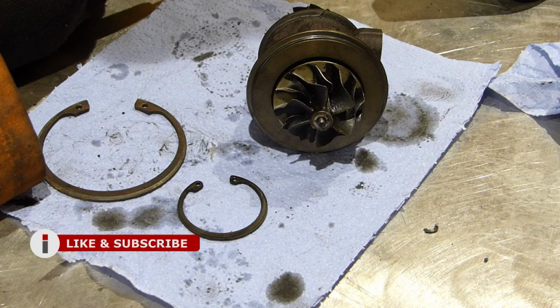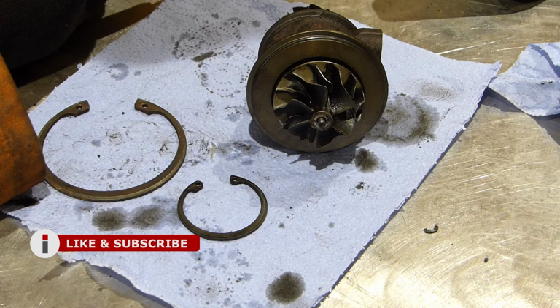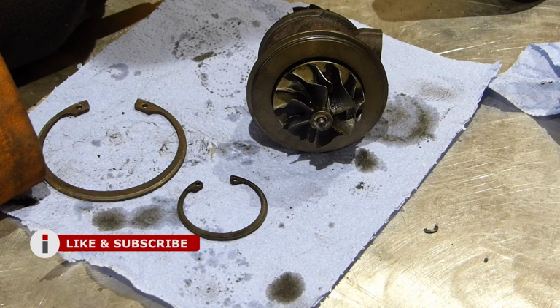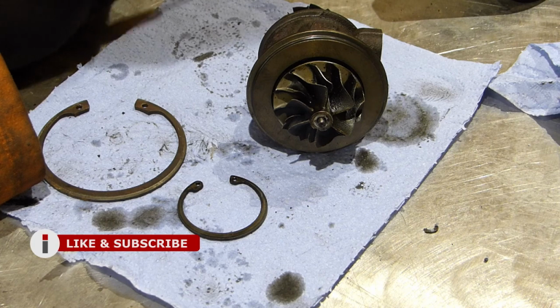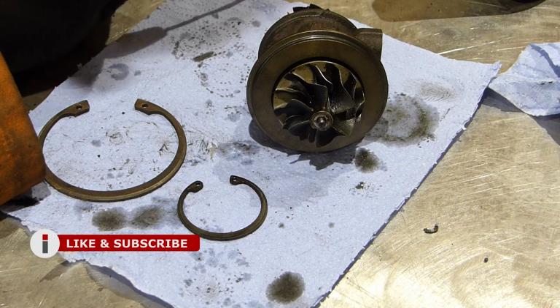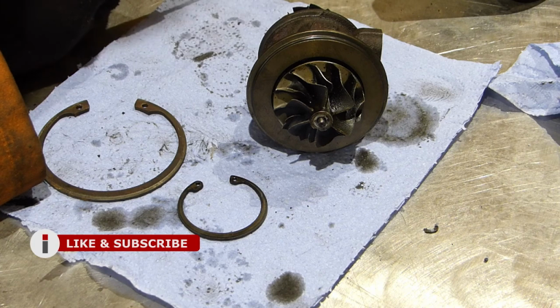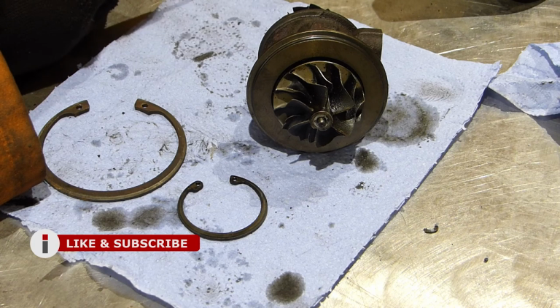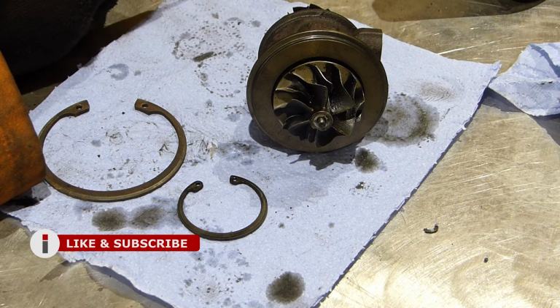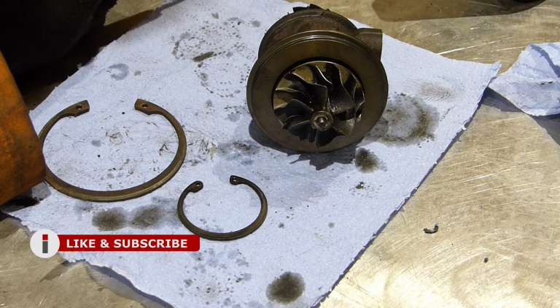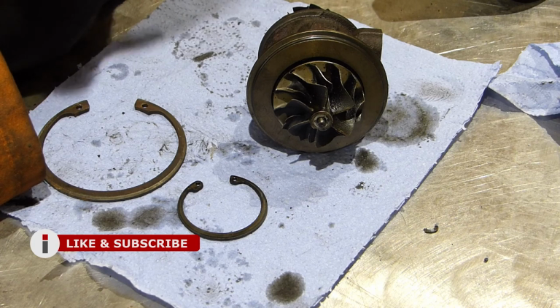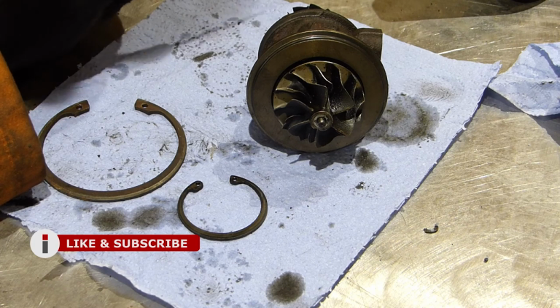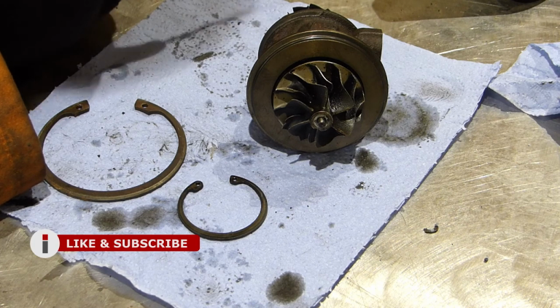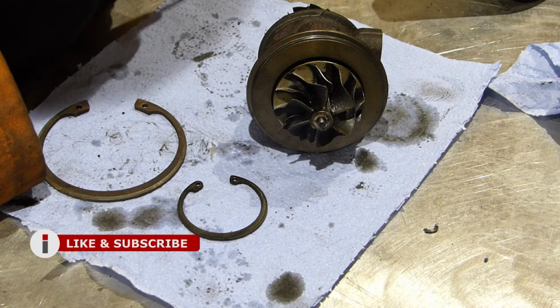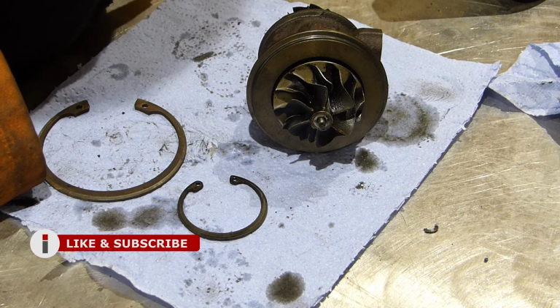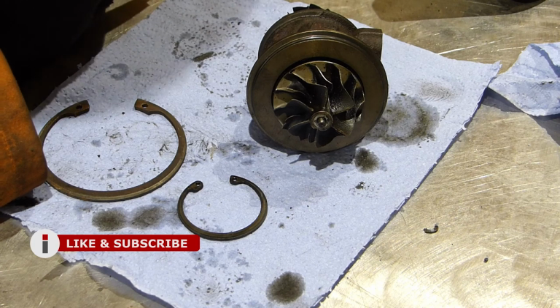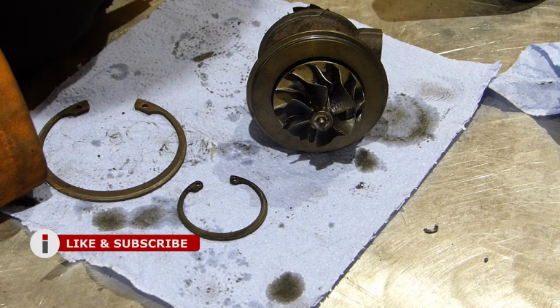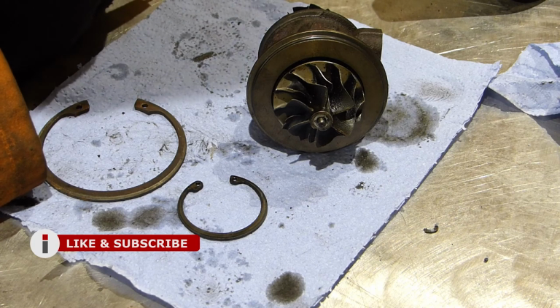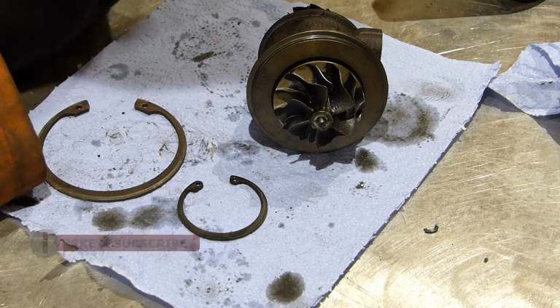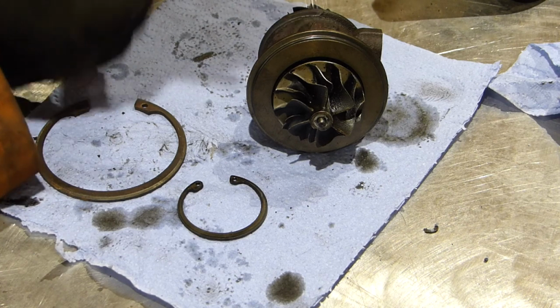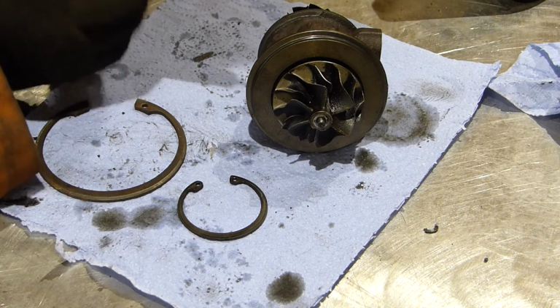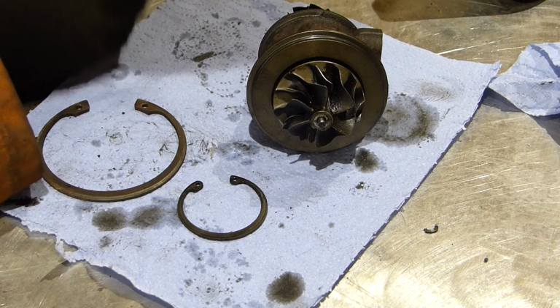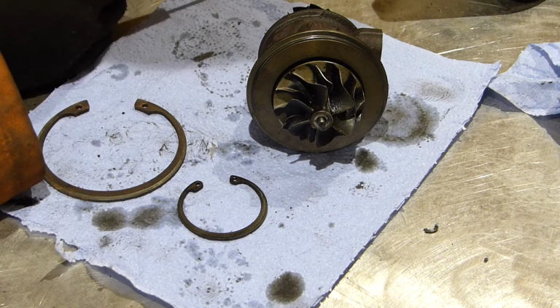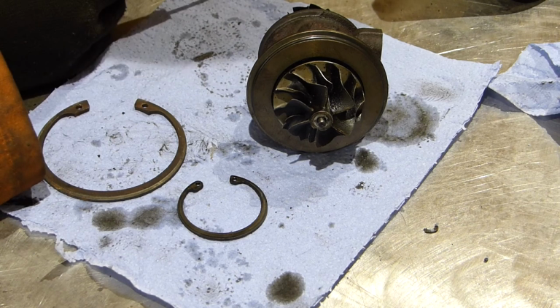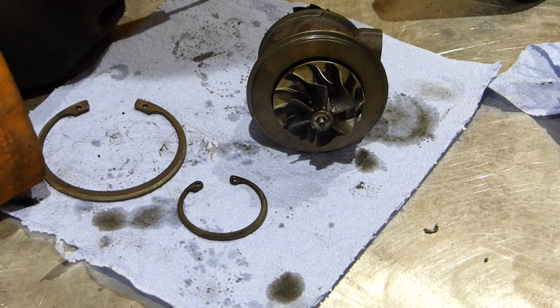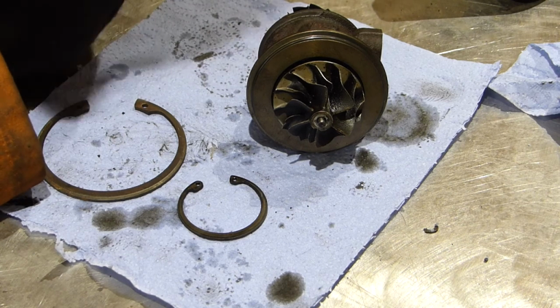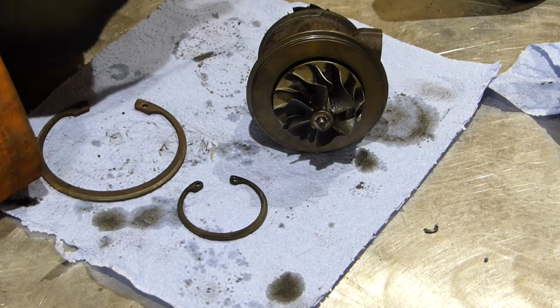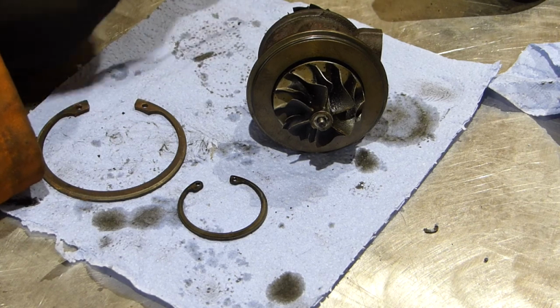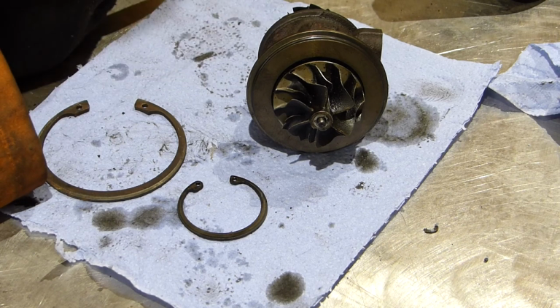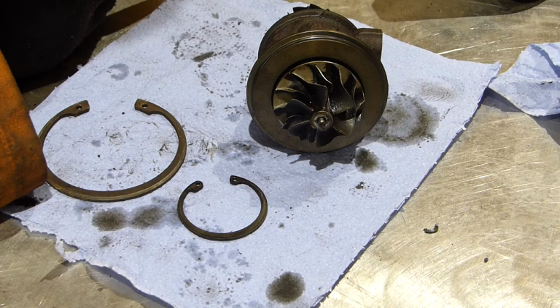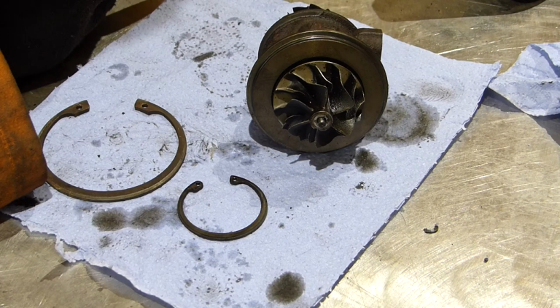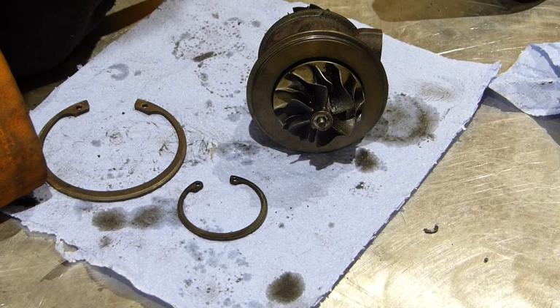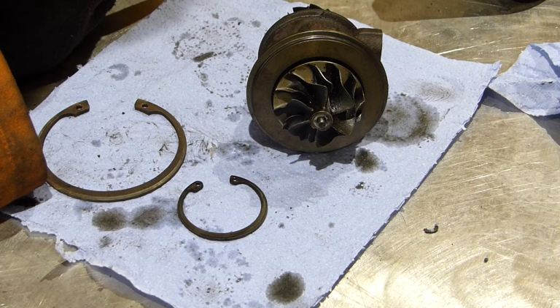If you do have any interesting facts or information on turbos, then please leave them in the comments below.